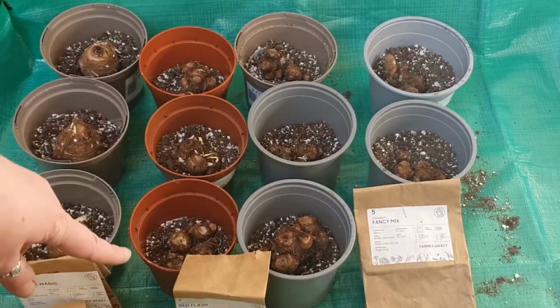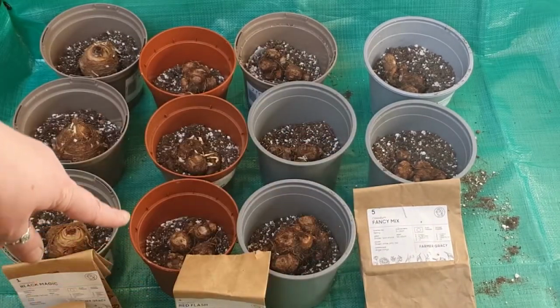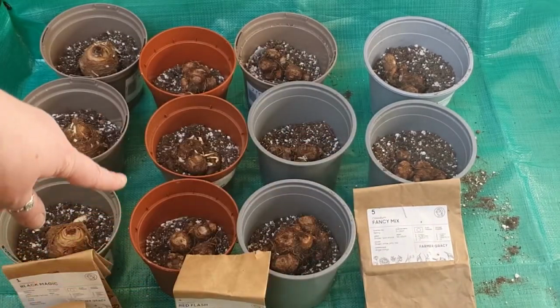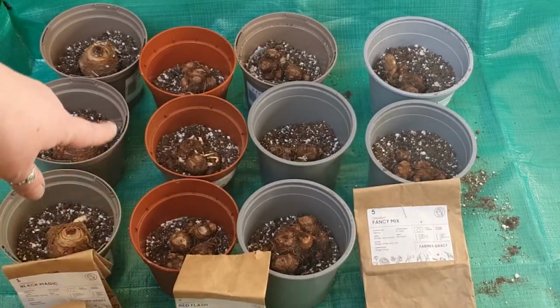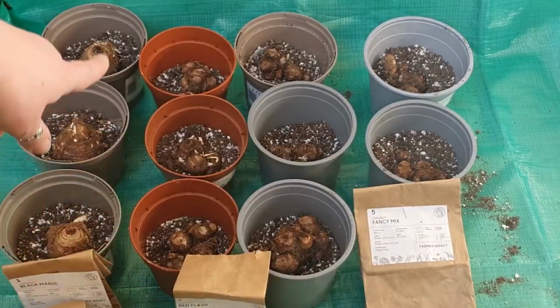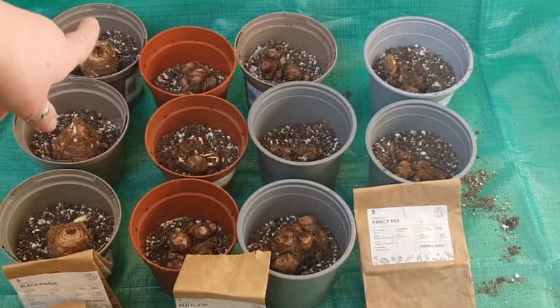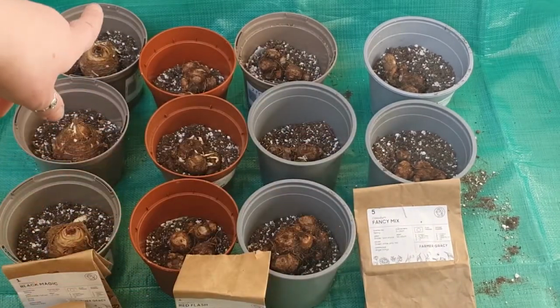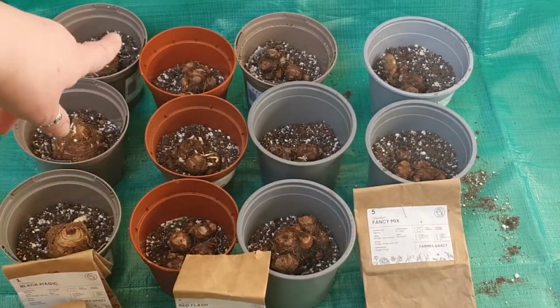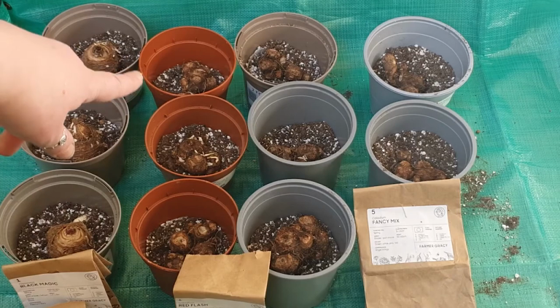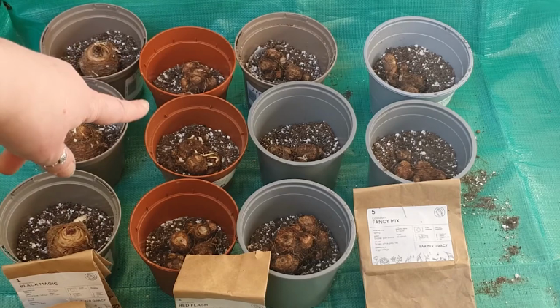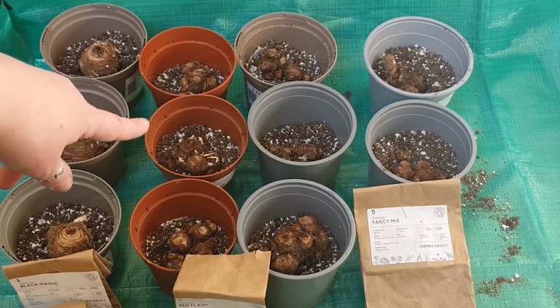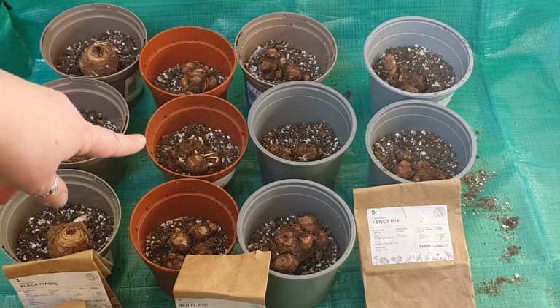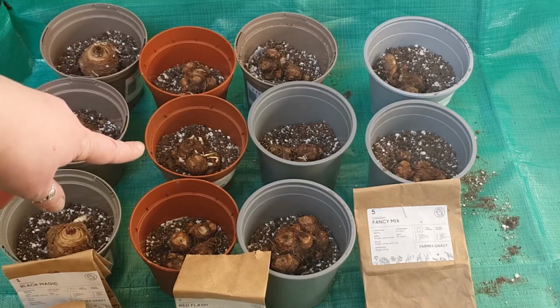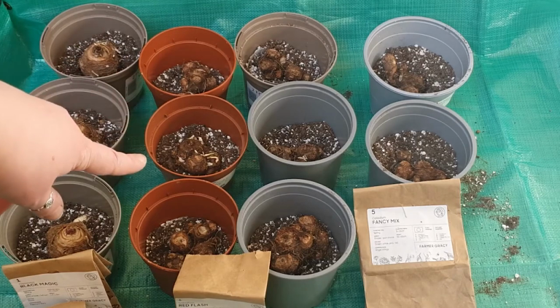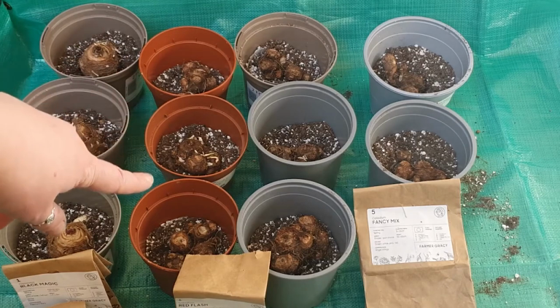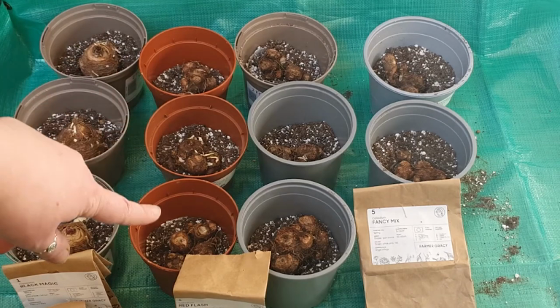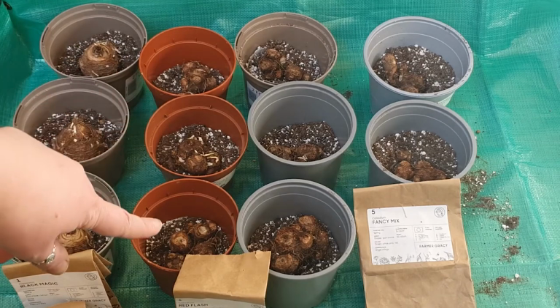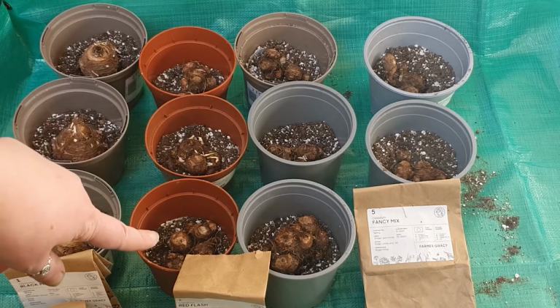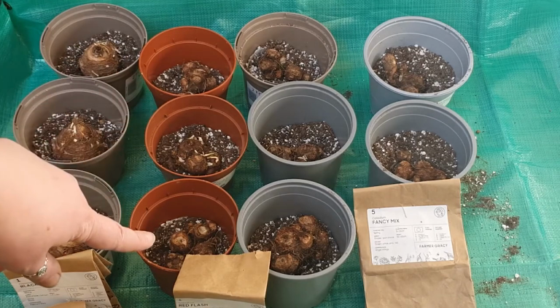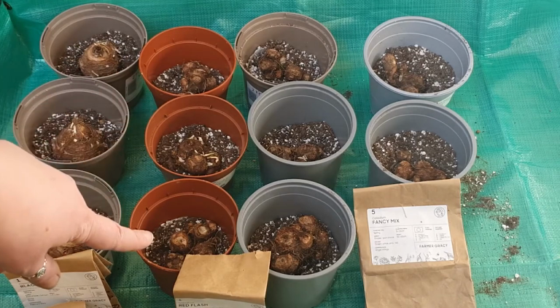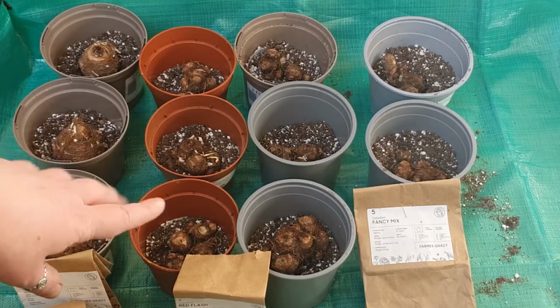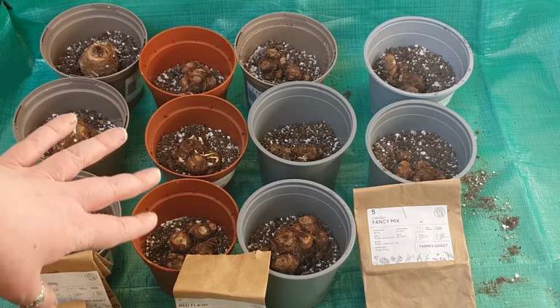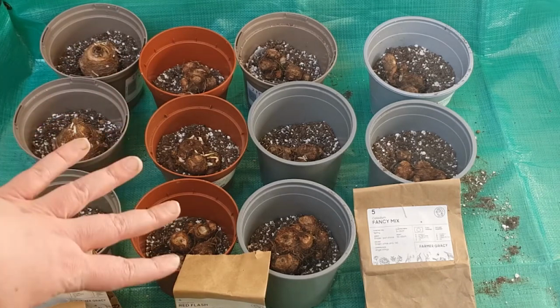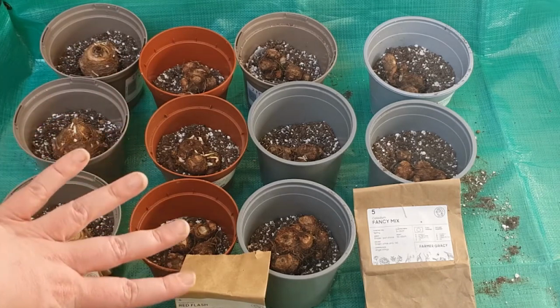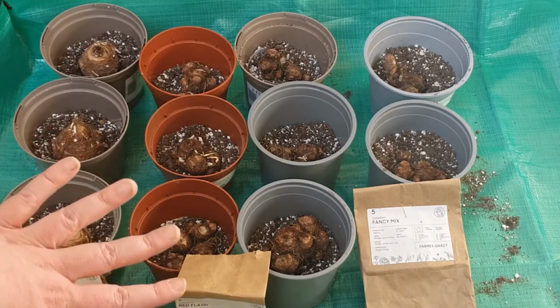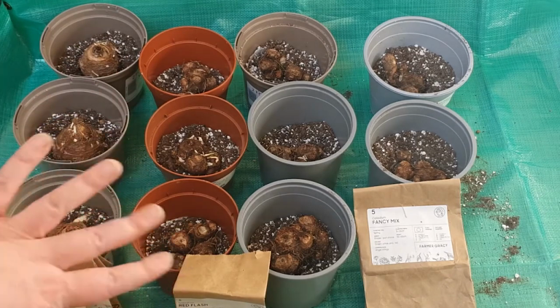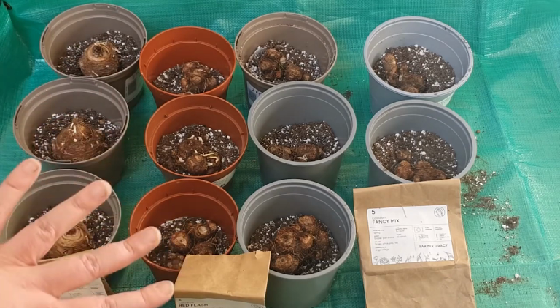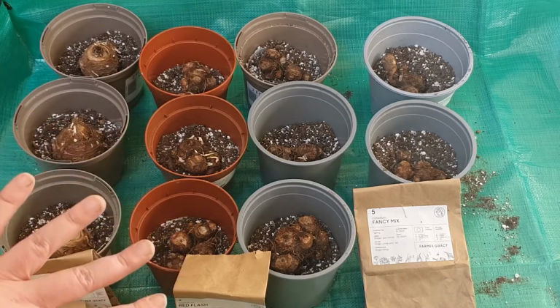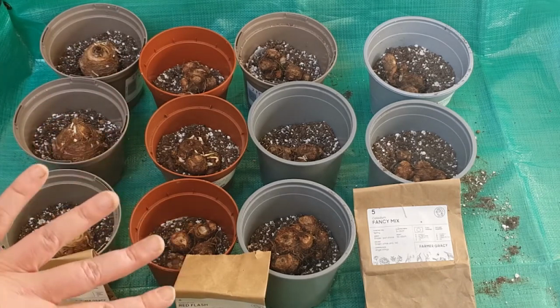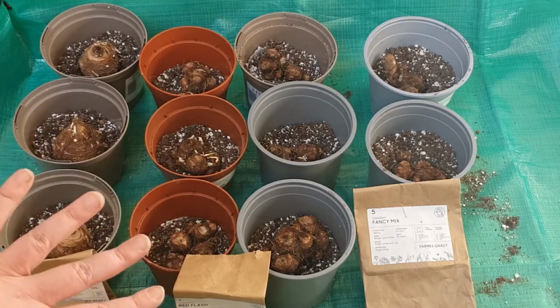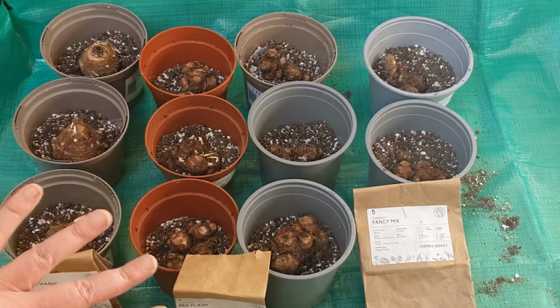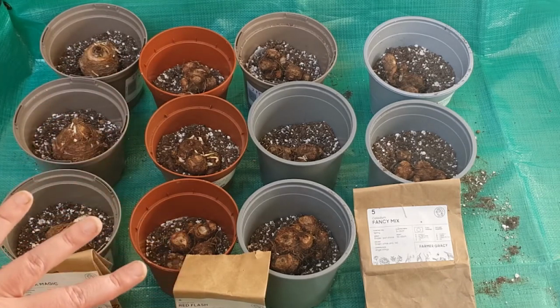These are the Caladium Fancy Mix — I don't really know what they are yet — and these are the Red Flash. I'll just cover them in soil now.